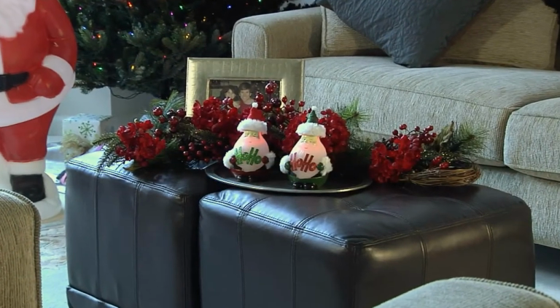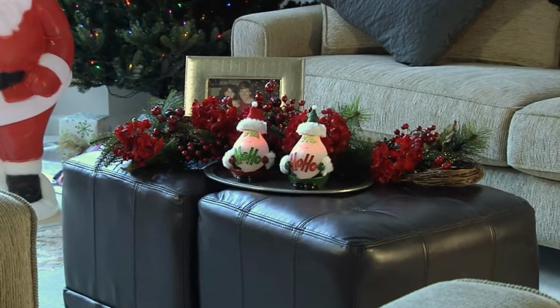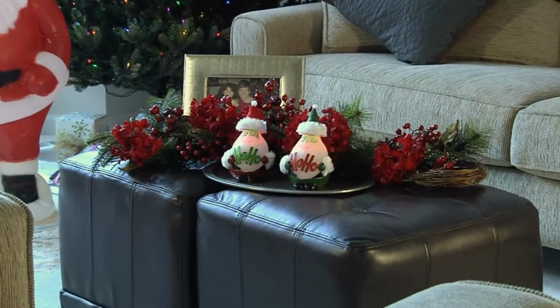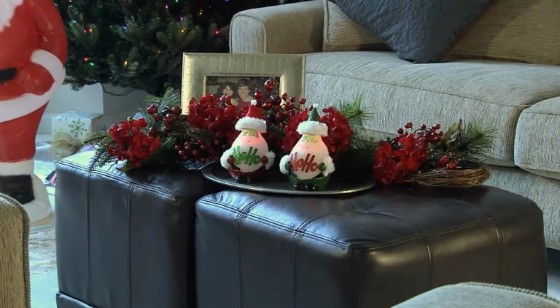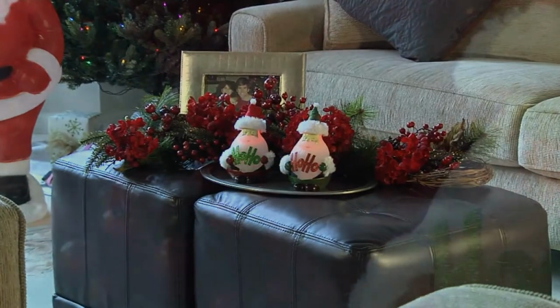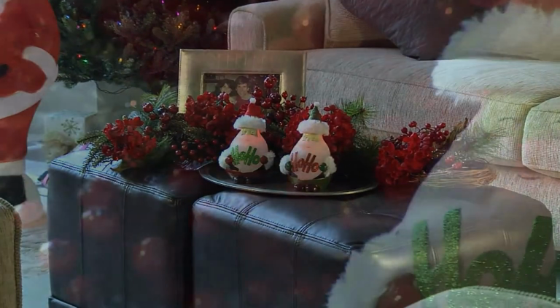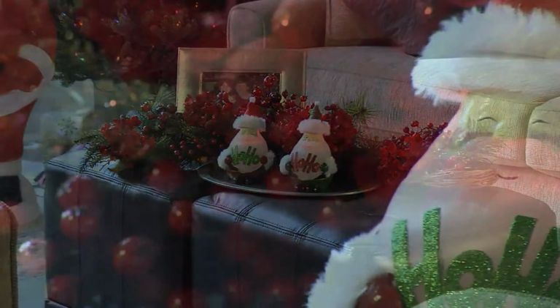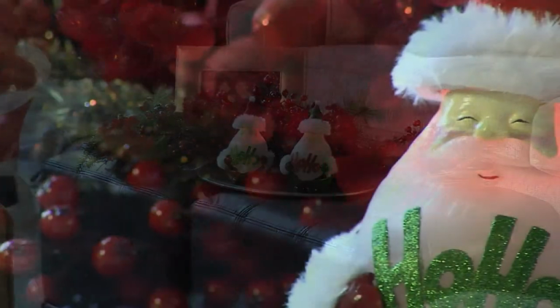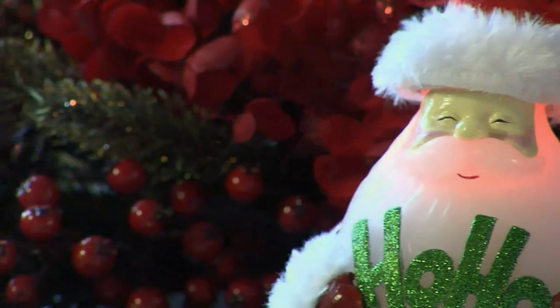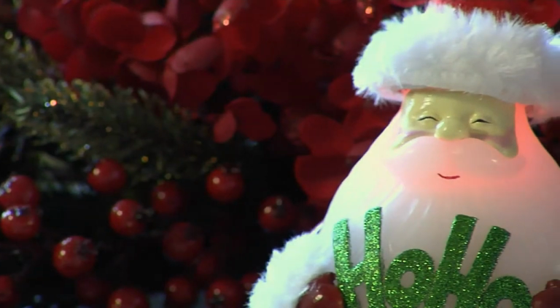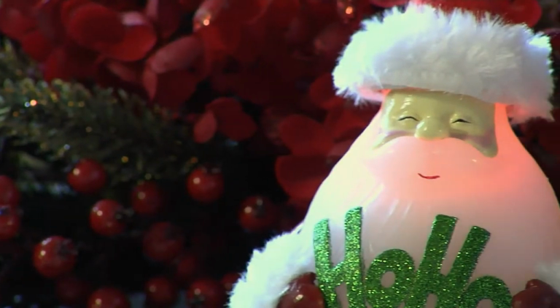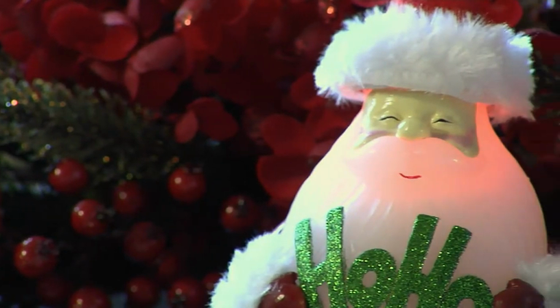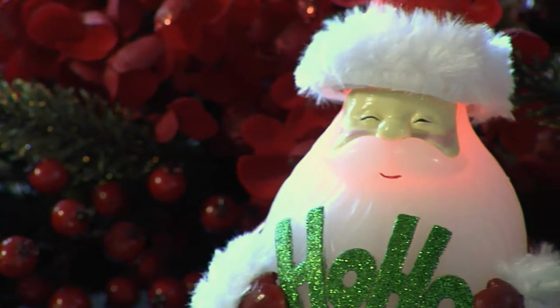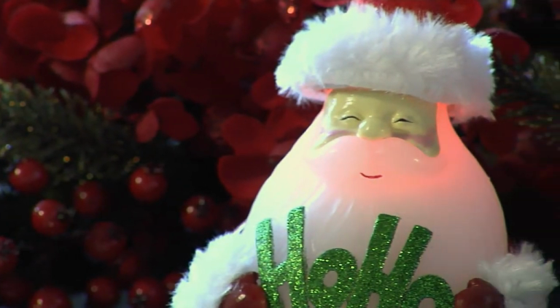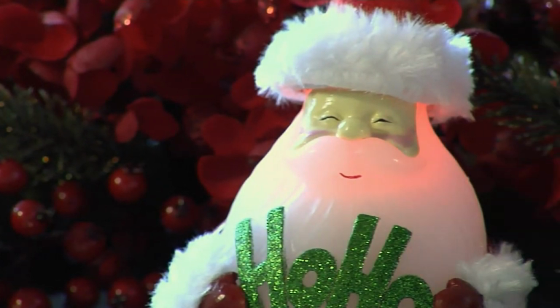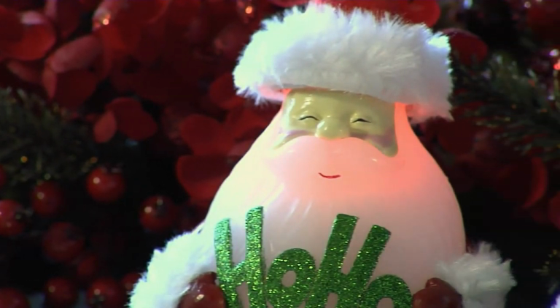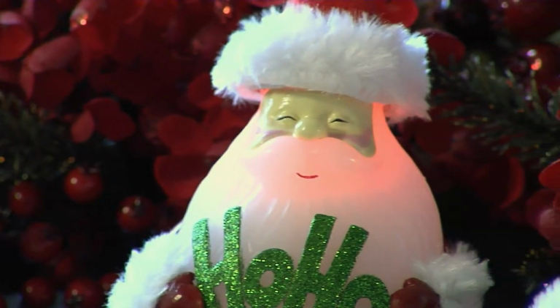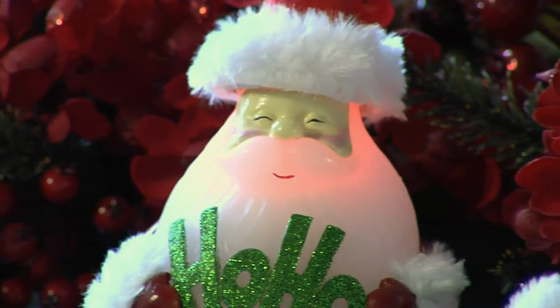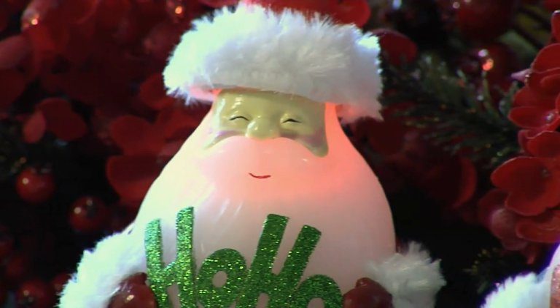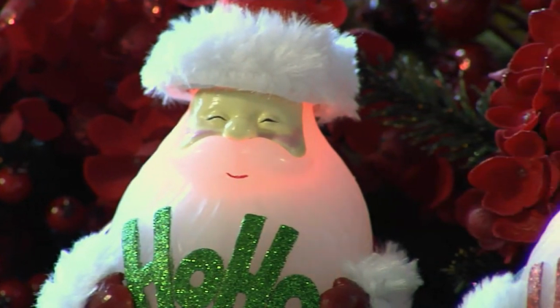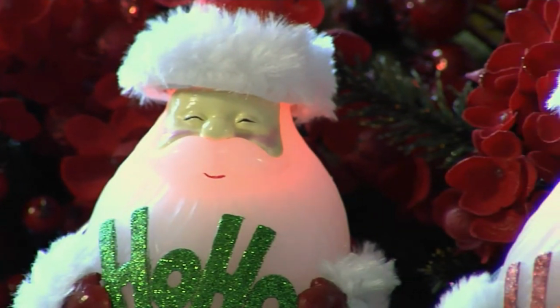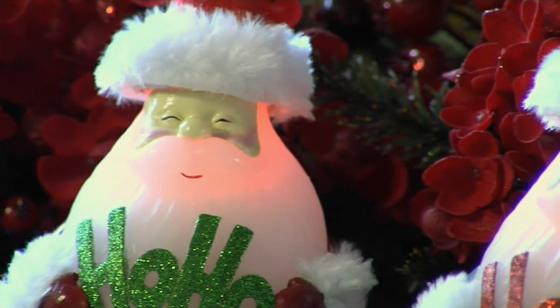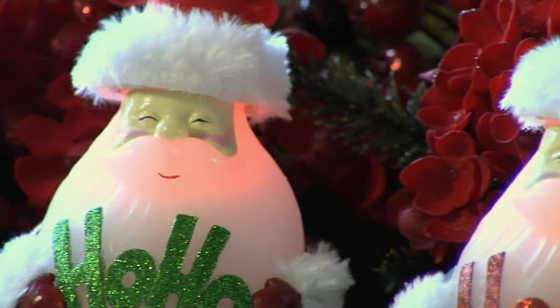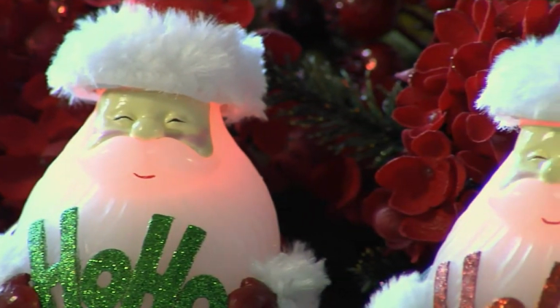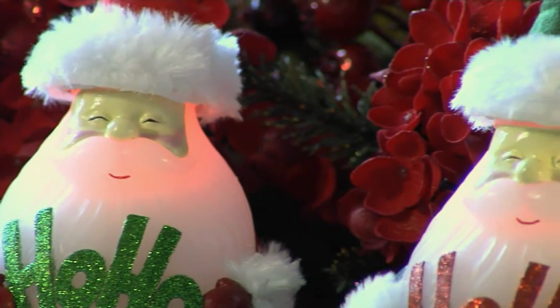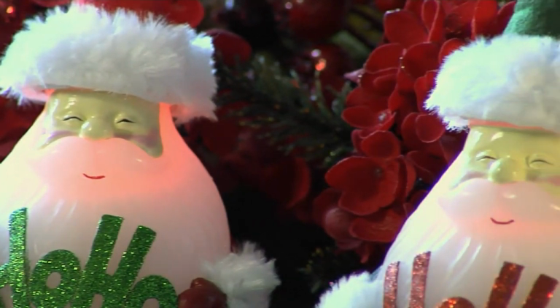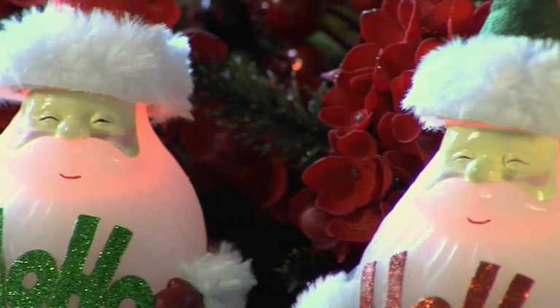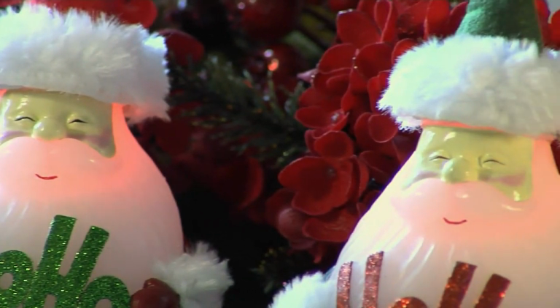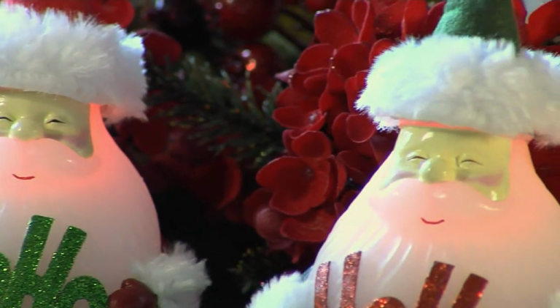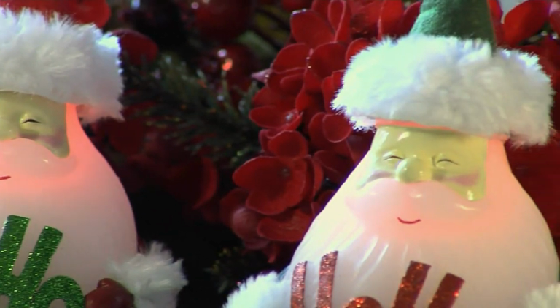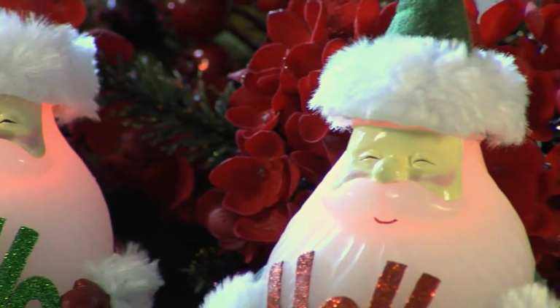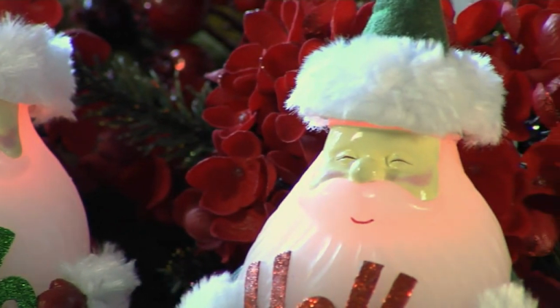Time for some fun with Candle Impressions. Right now we're going to take a look at their set of two whimsical icon flameless candles.